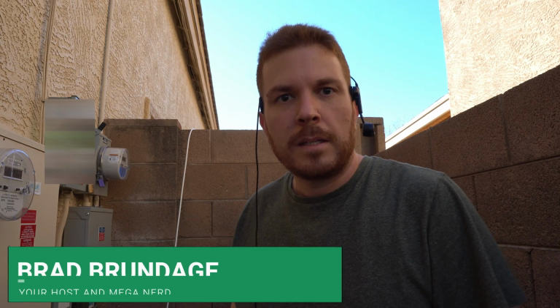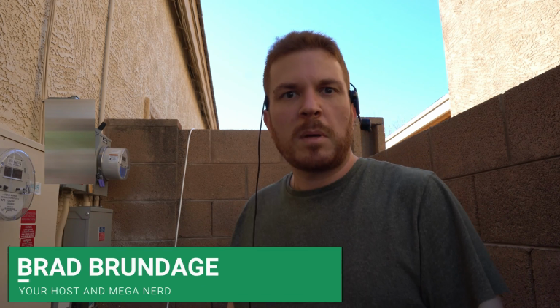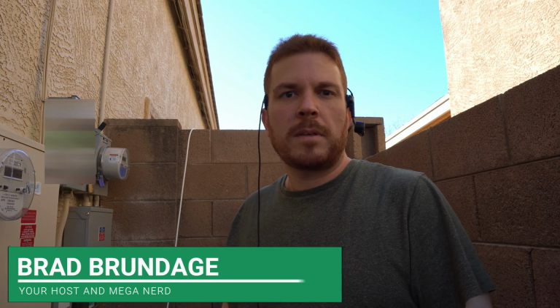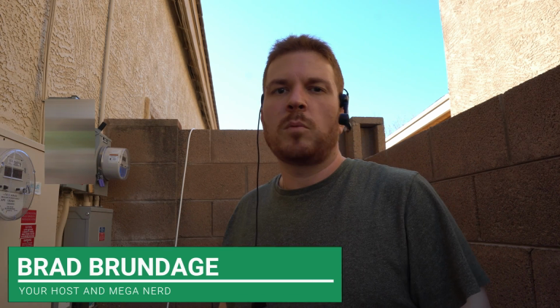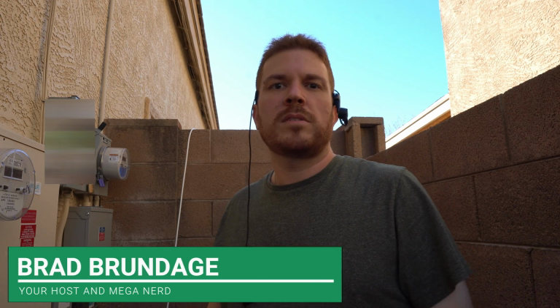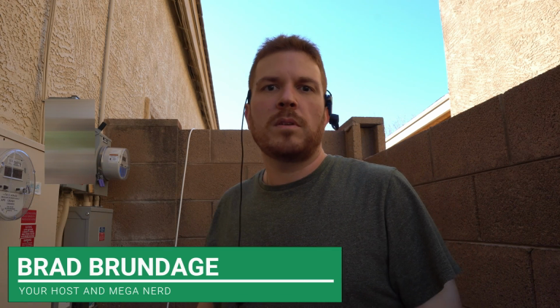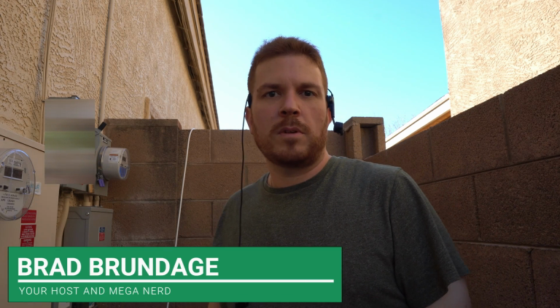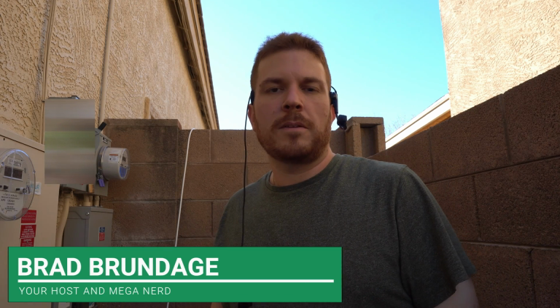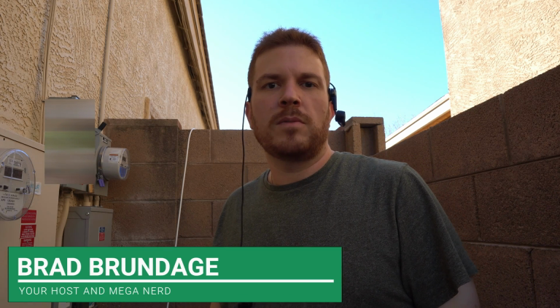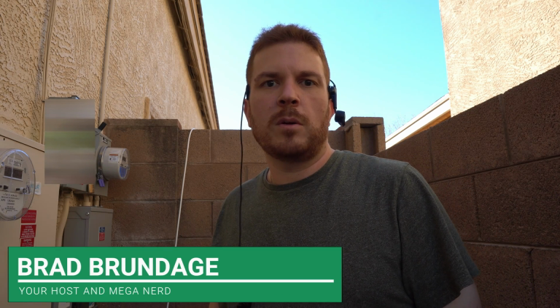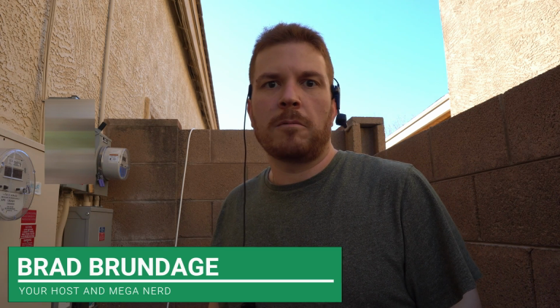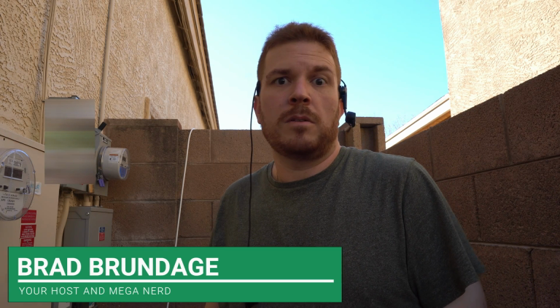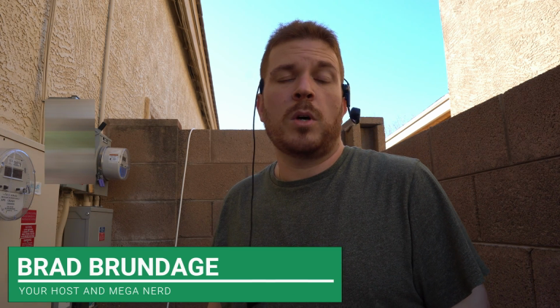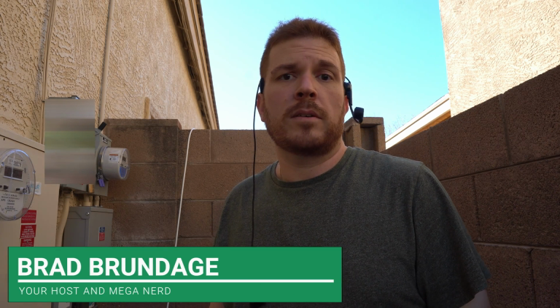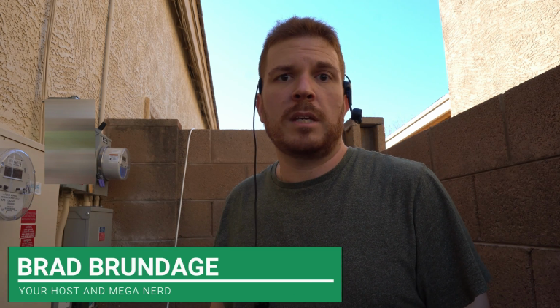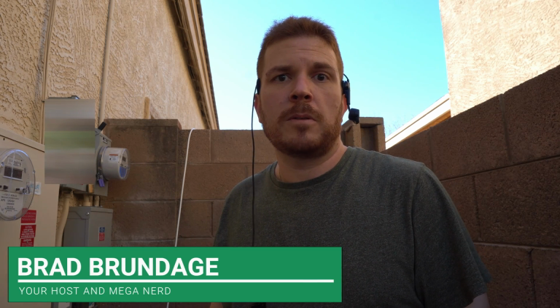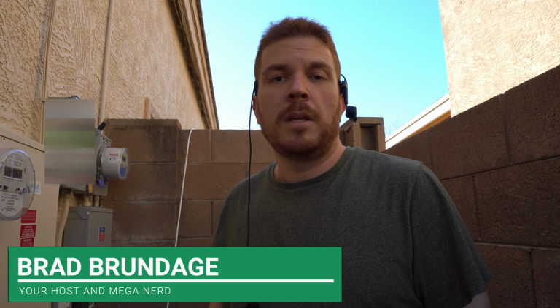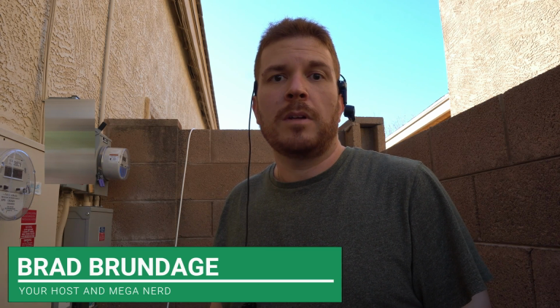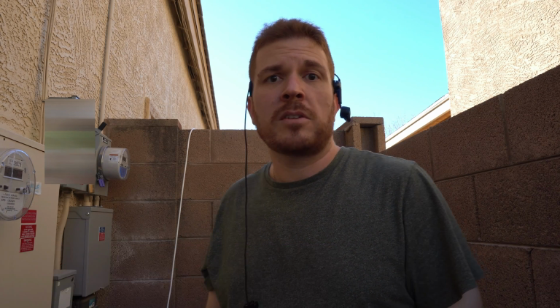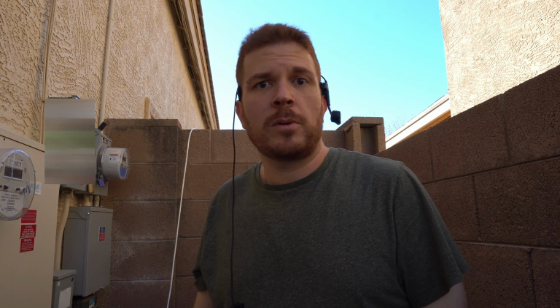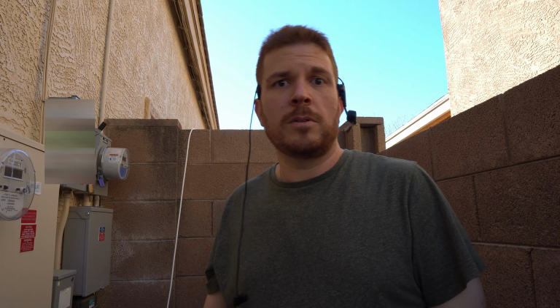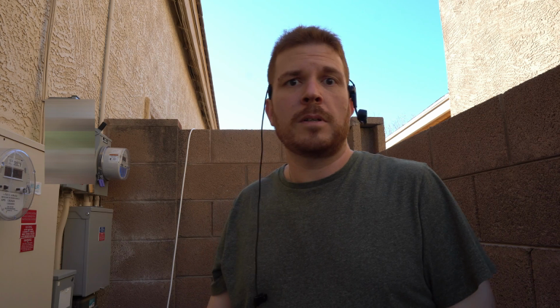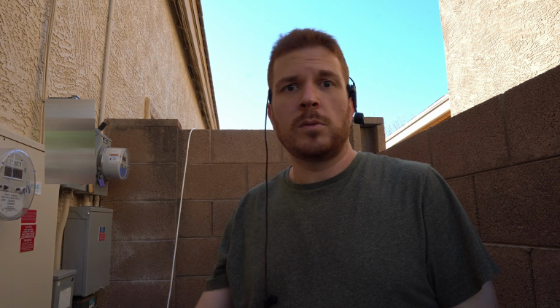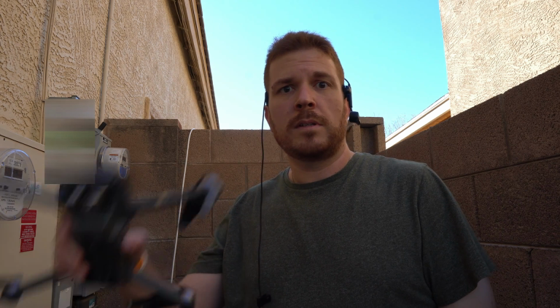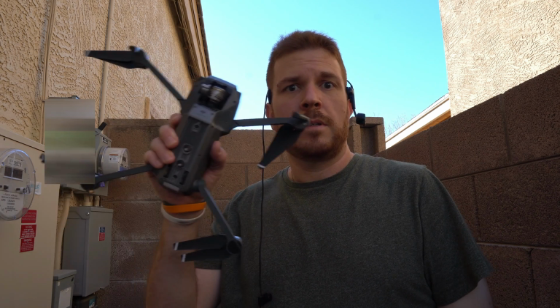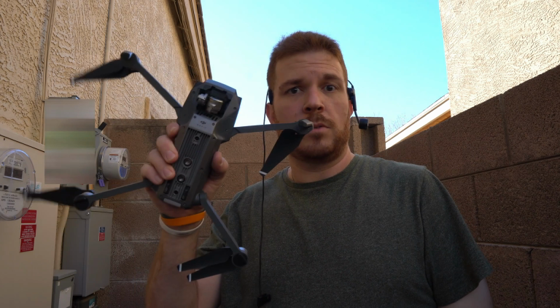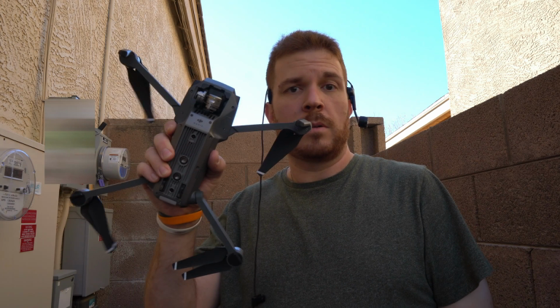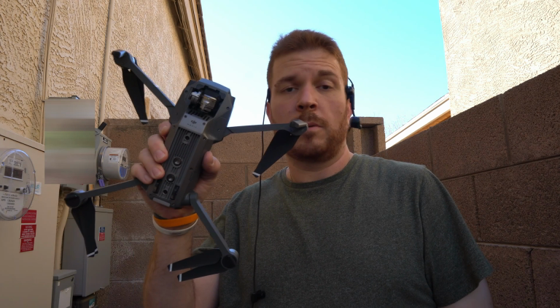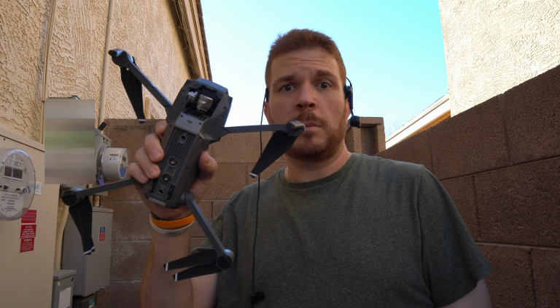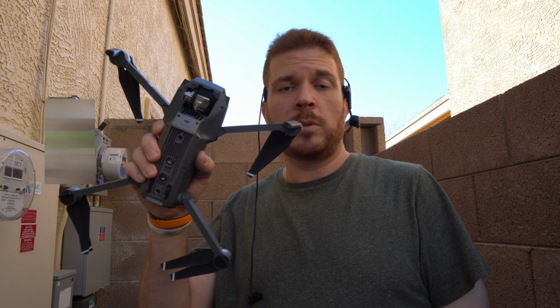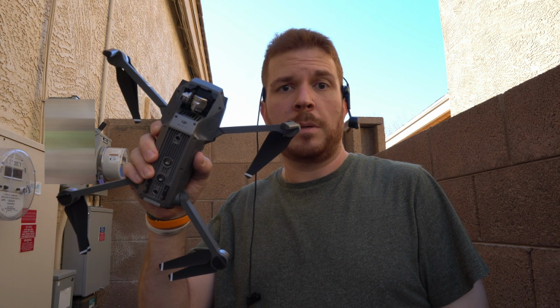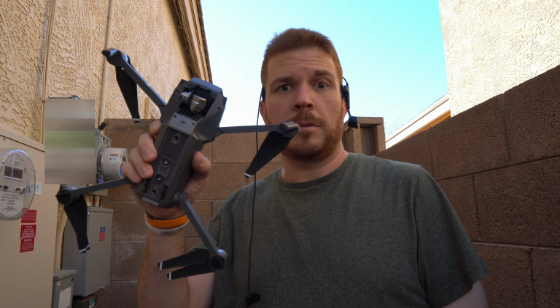Now you might be thinking, what's so different about this video about running a new coax cable? Well, I'm actually going to do it using a drone — or at least I'm going to attempt to.